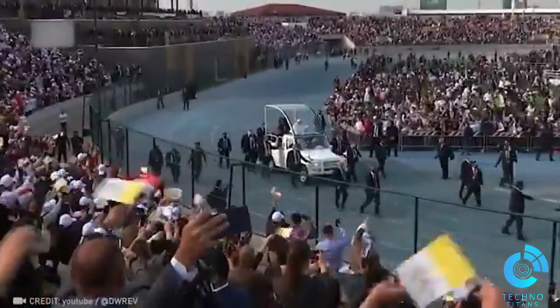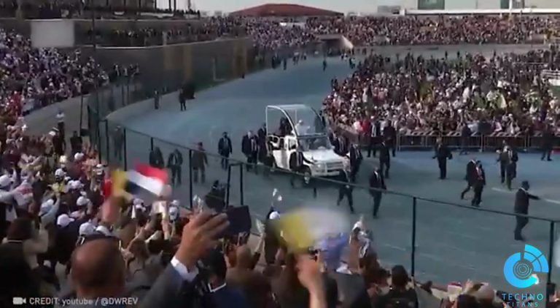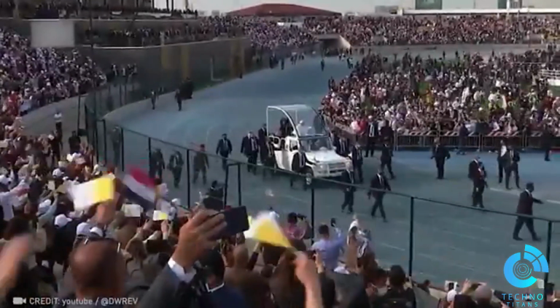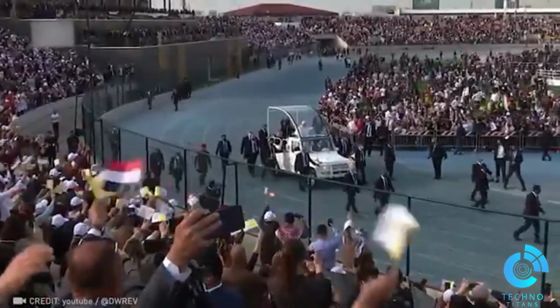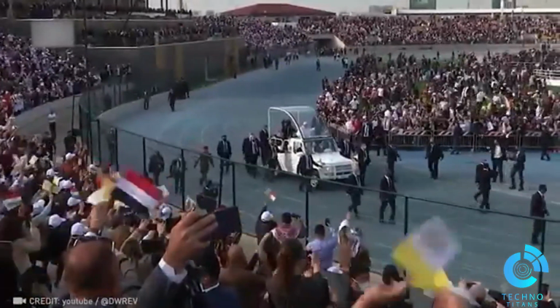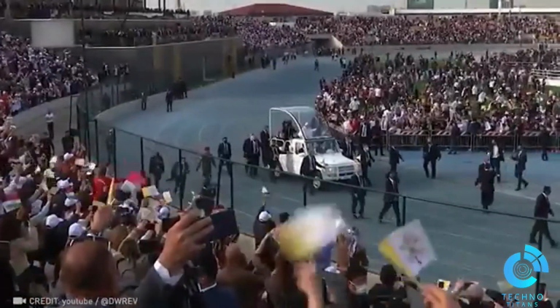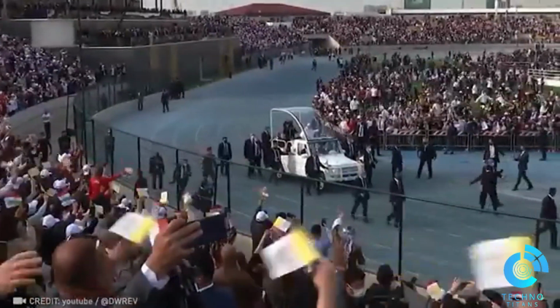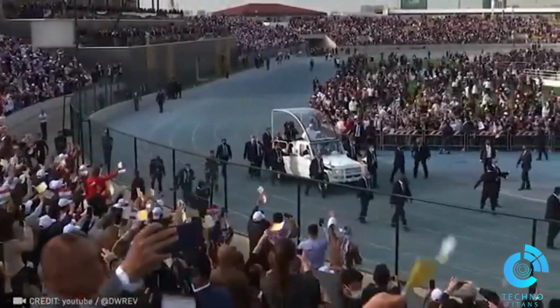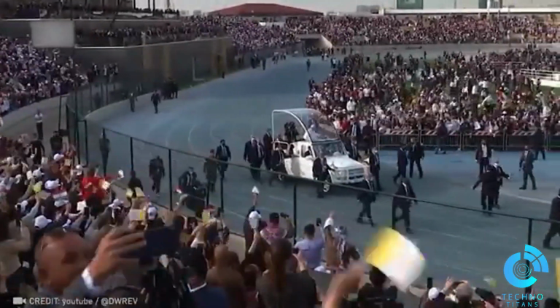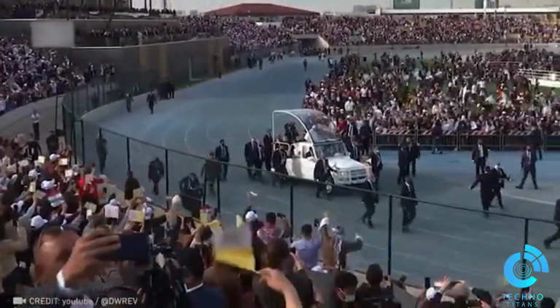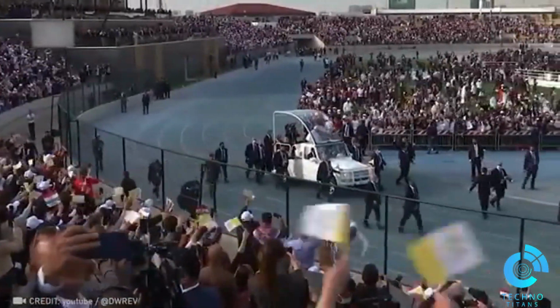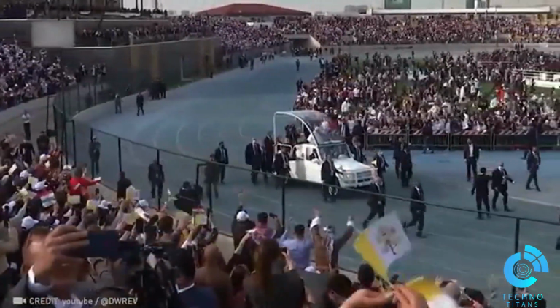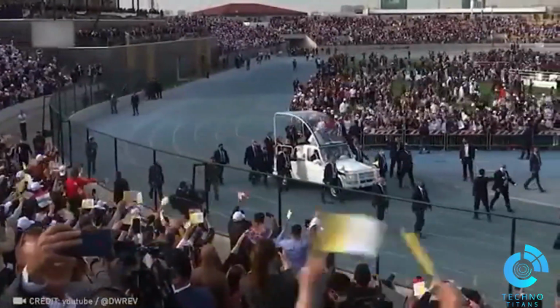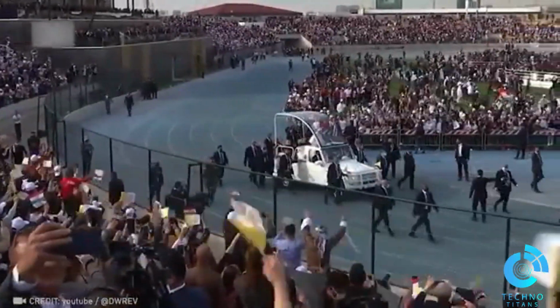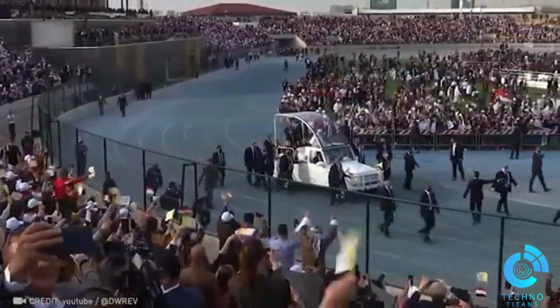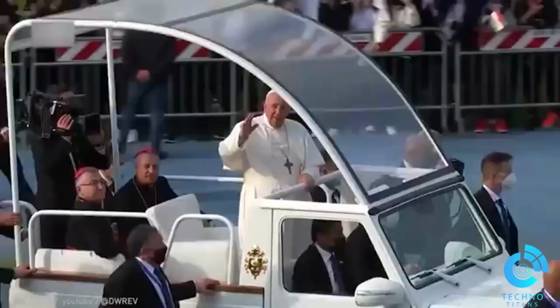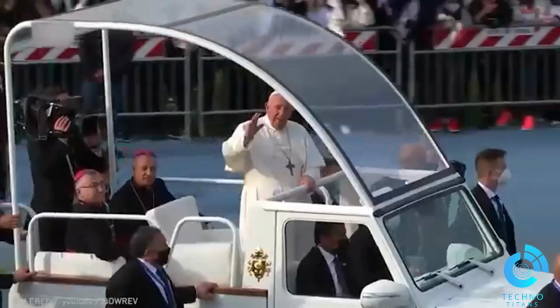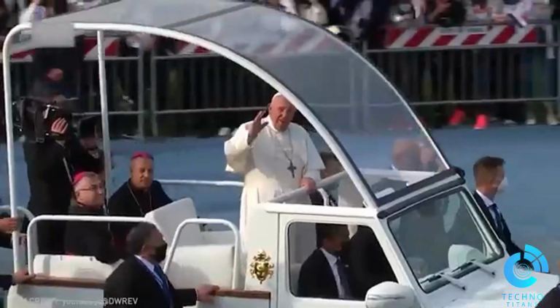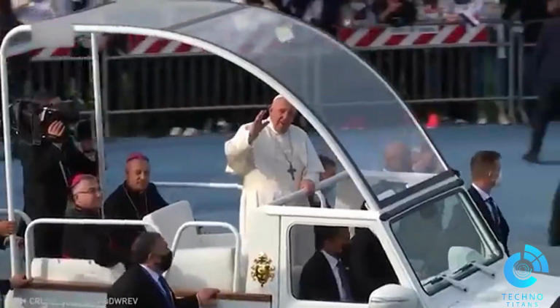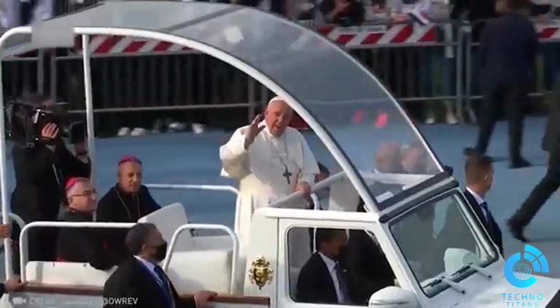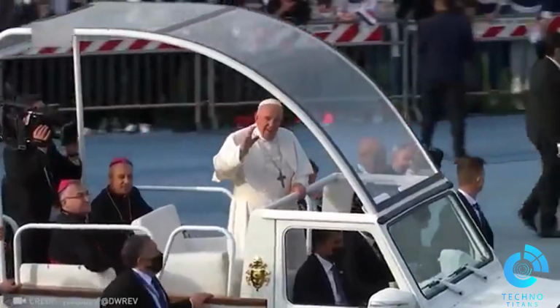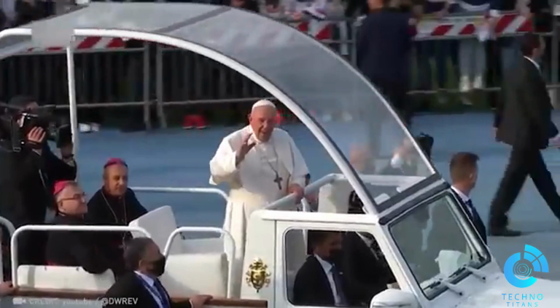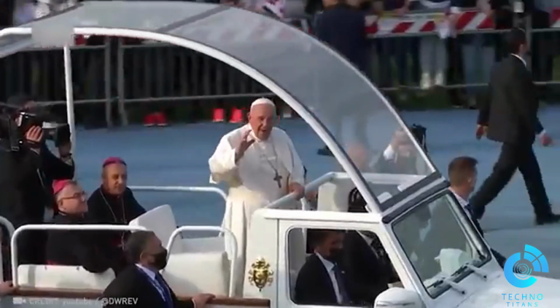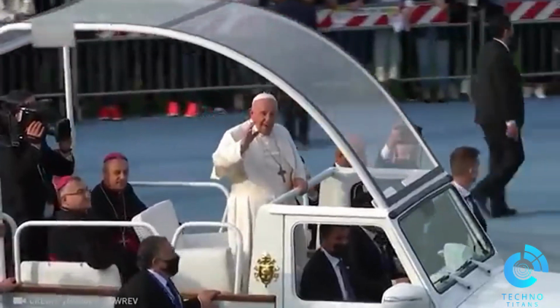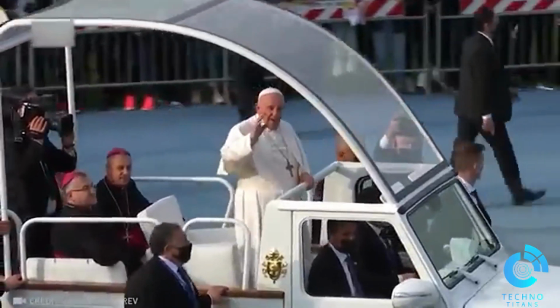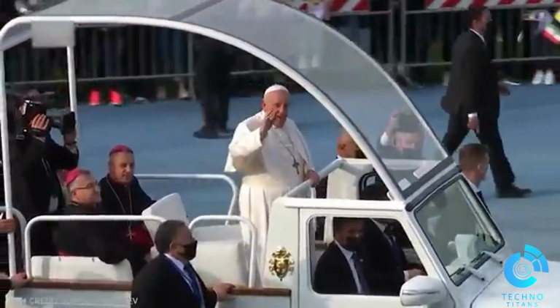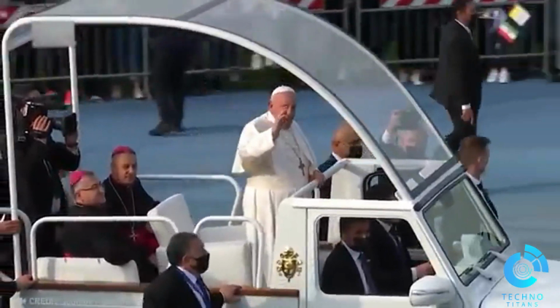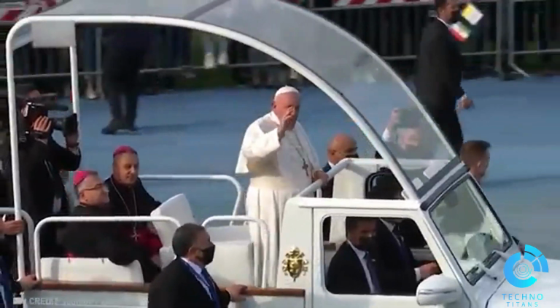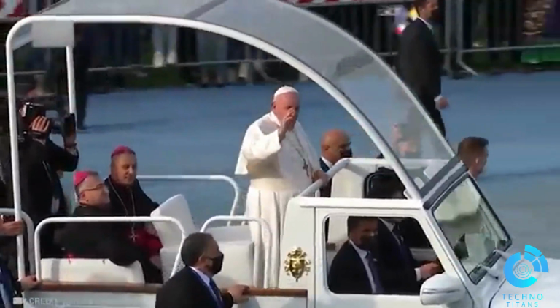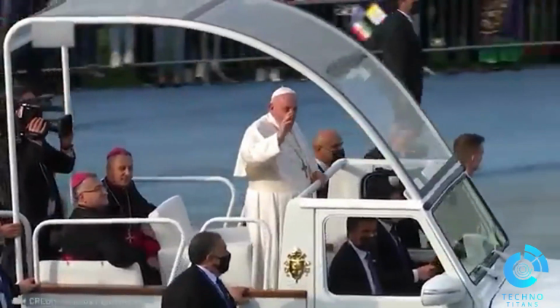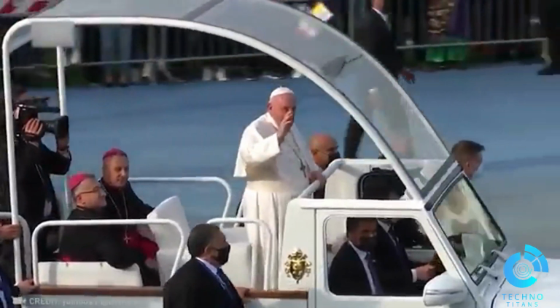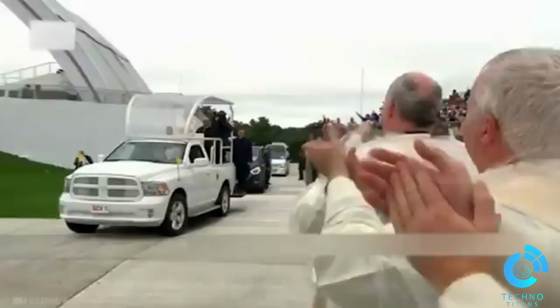The Popemobile is uniquely designed to elevate the Pope so everyone in the crowd can catch a glimpse of him.